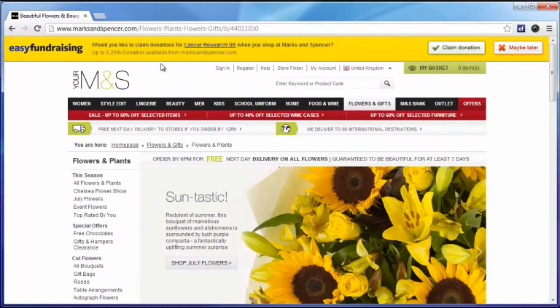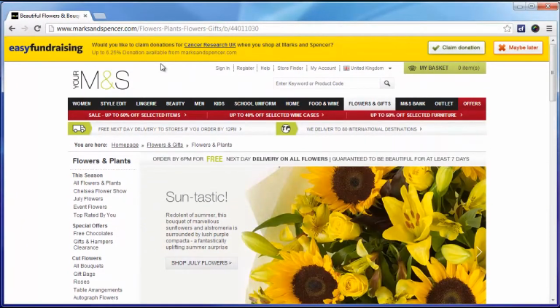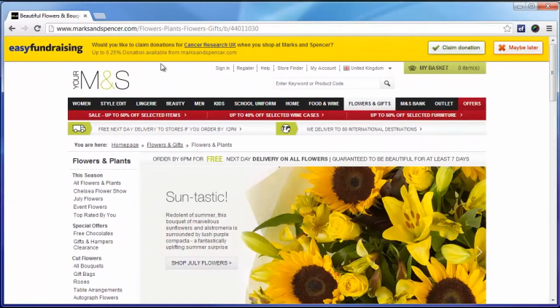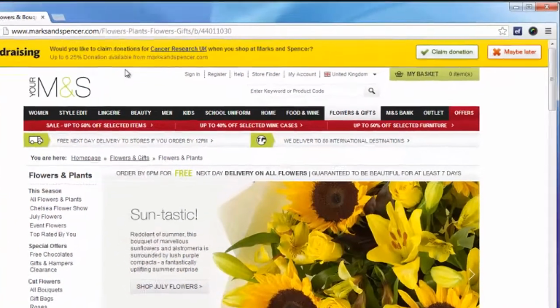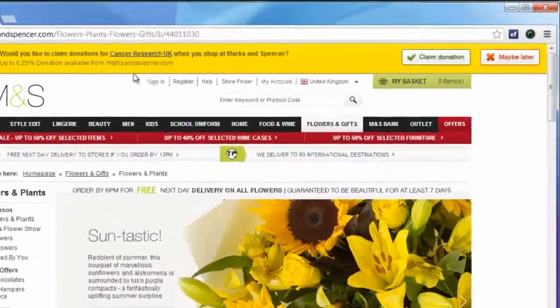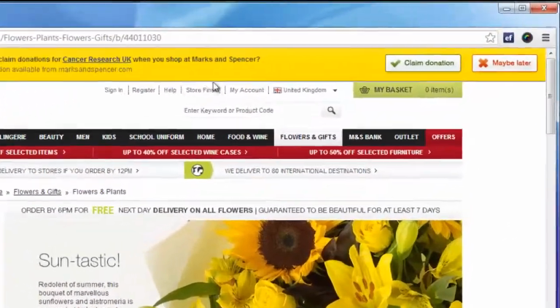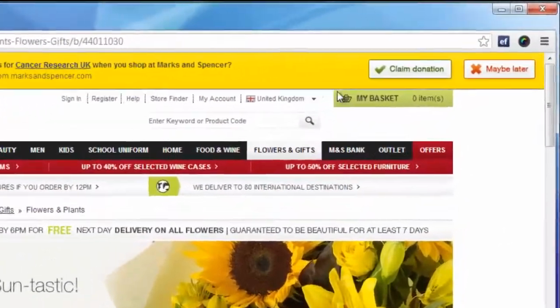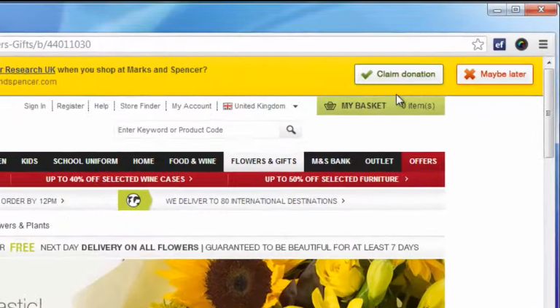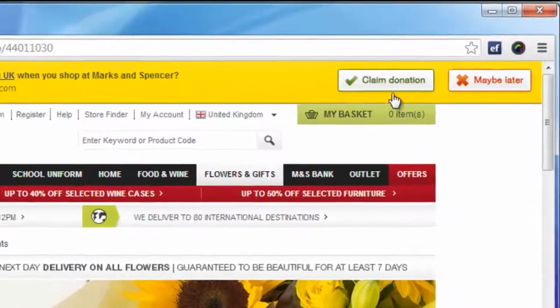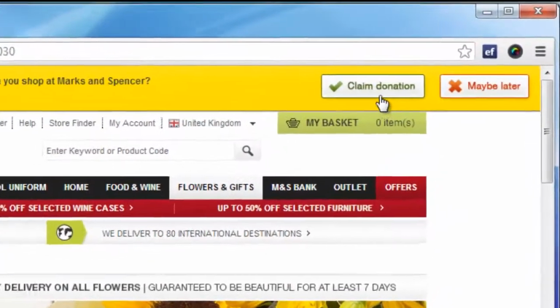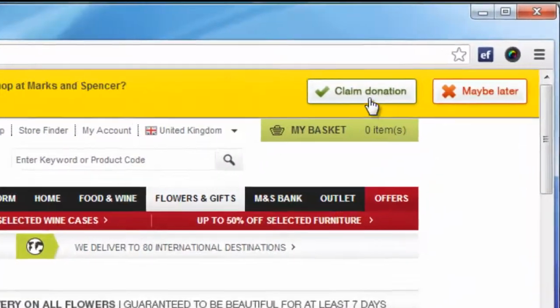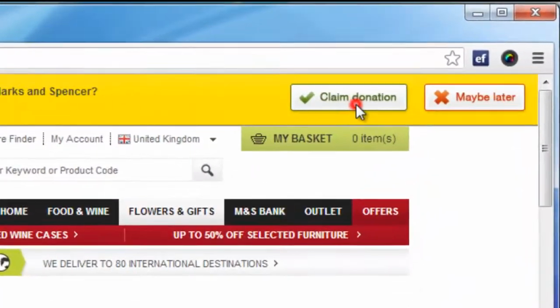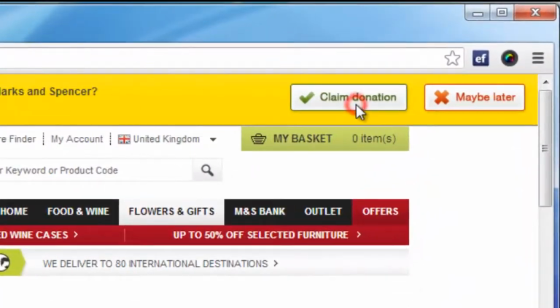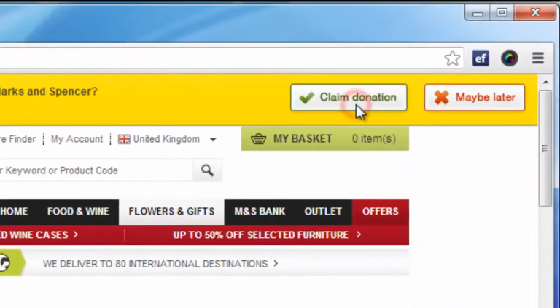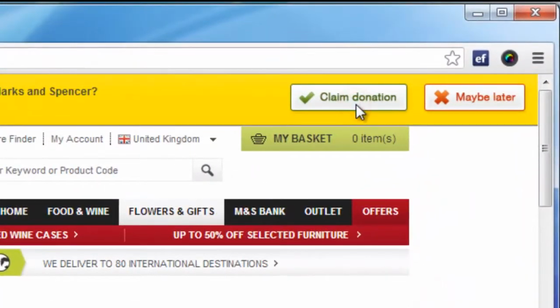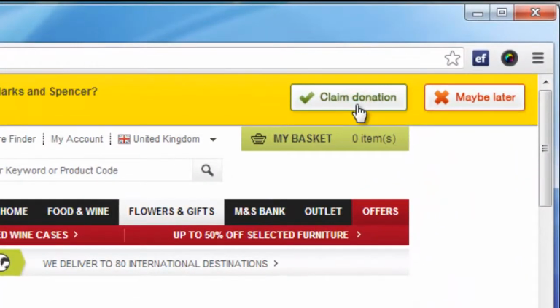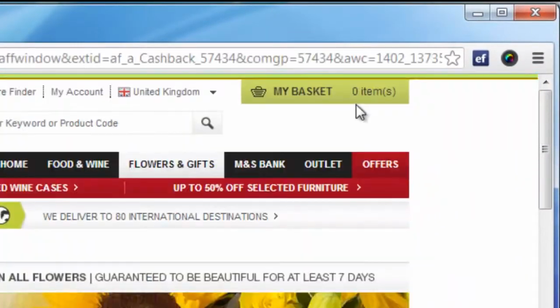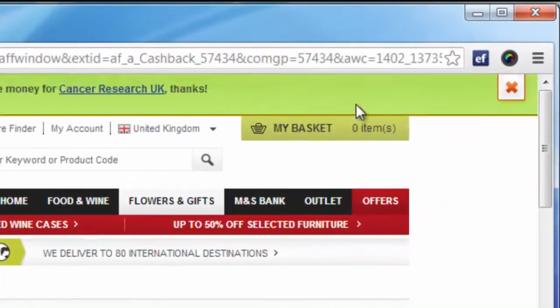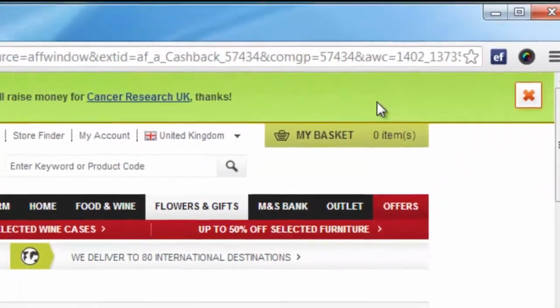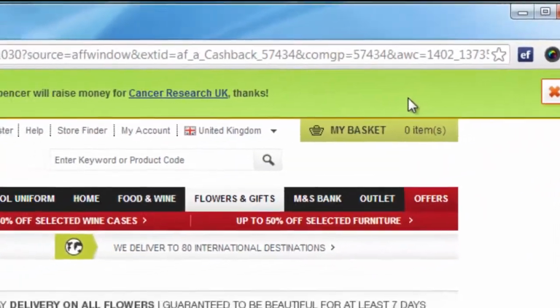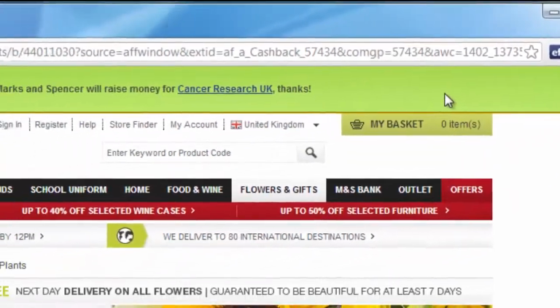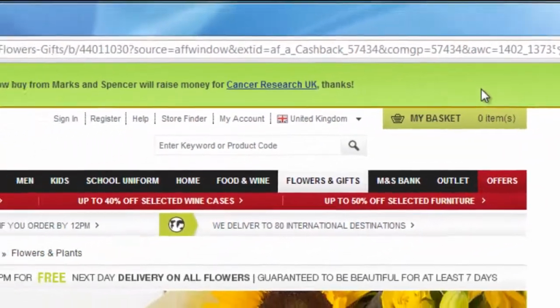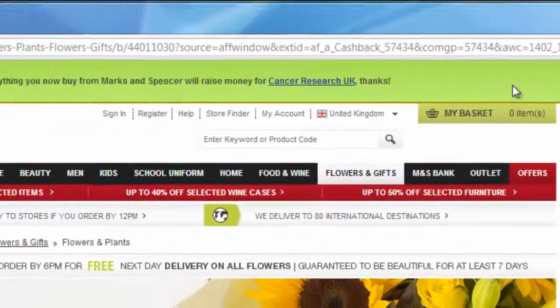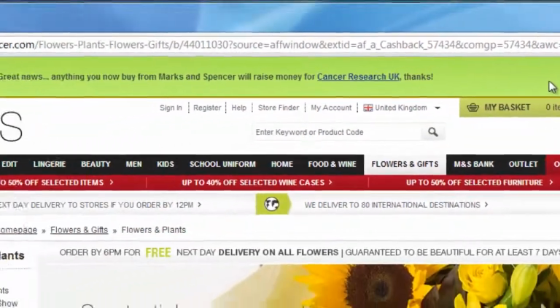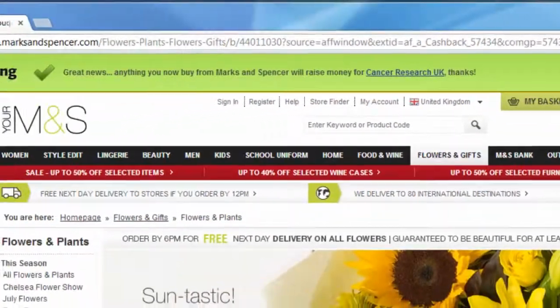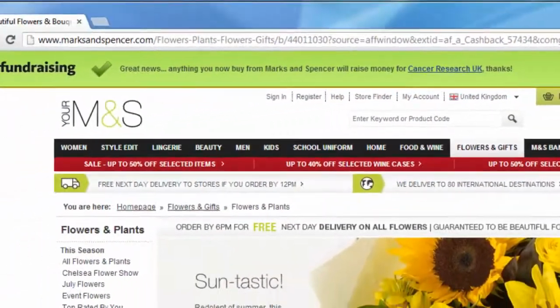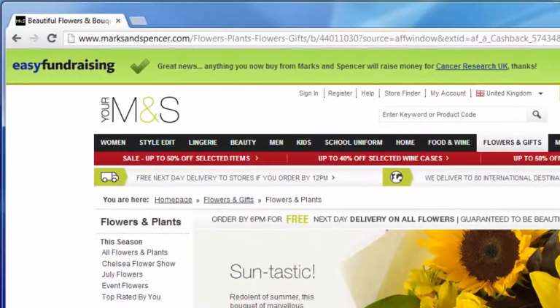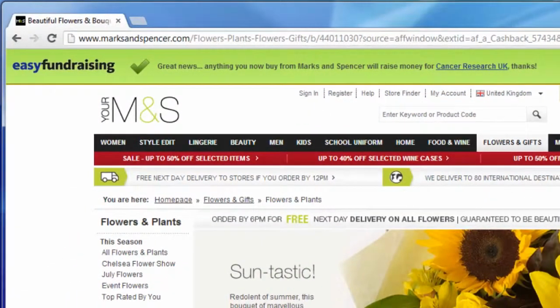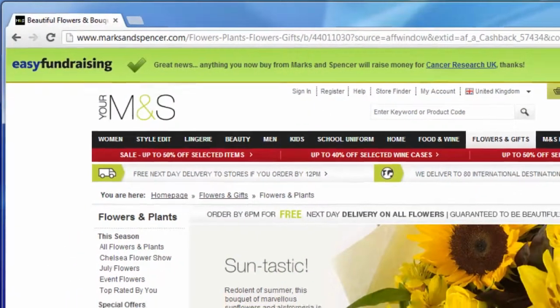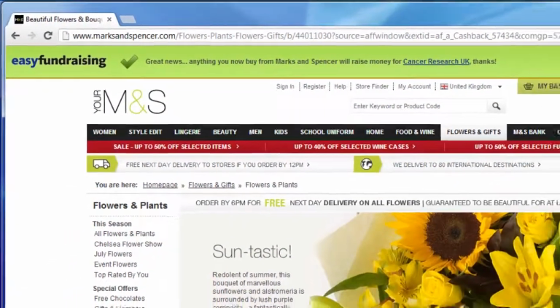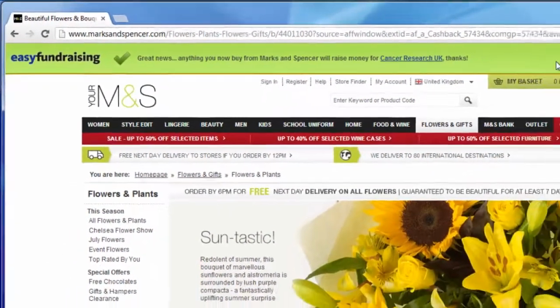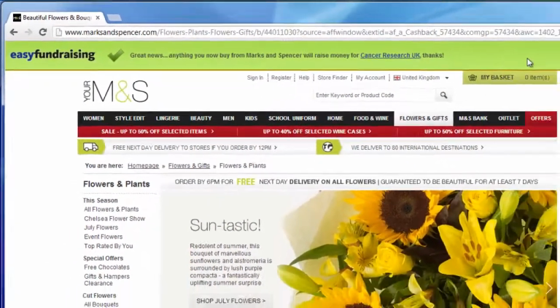Click Claim Donation and for any eligible purchases you make, the retailer will donate a percentage of whatever you spend. Easy!